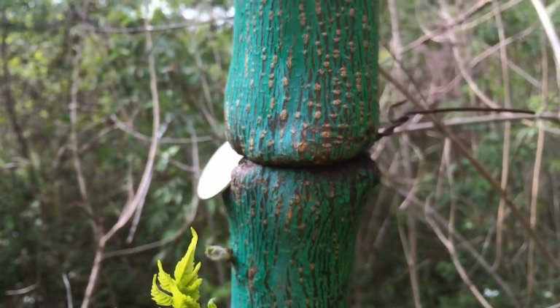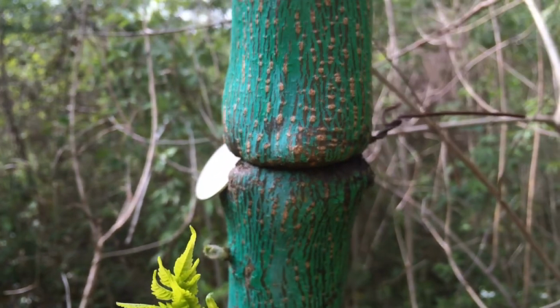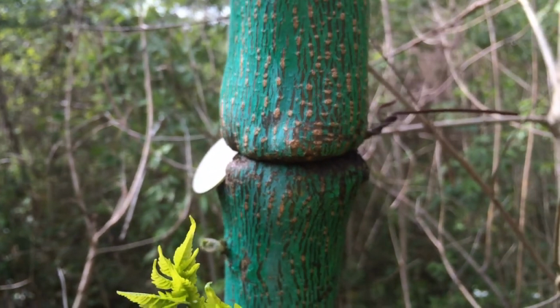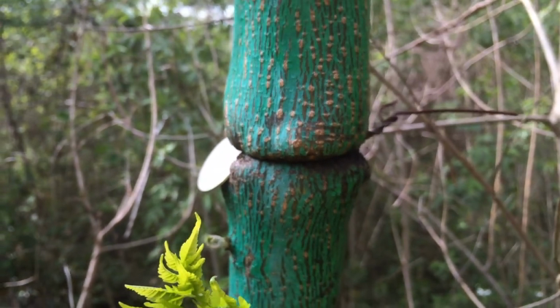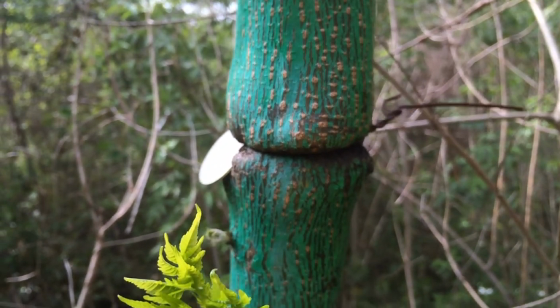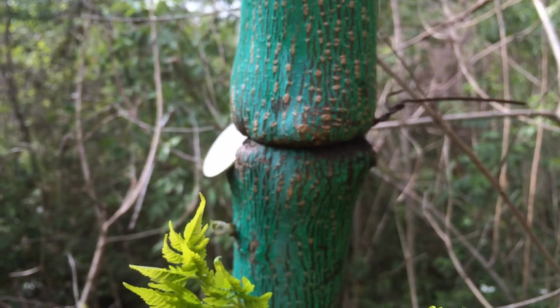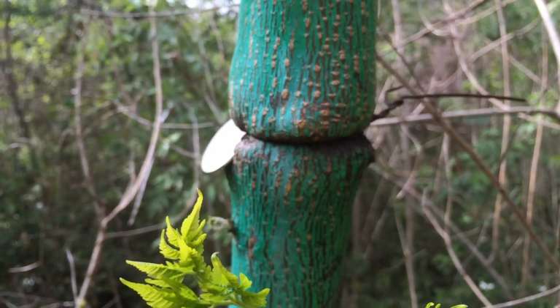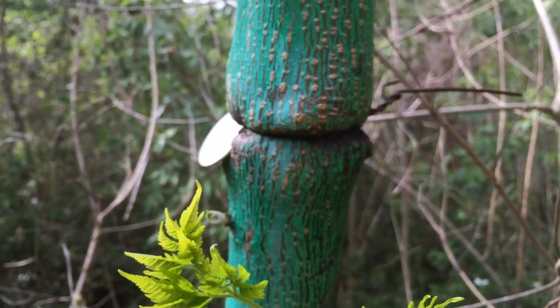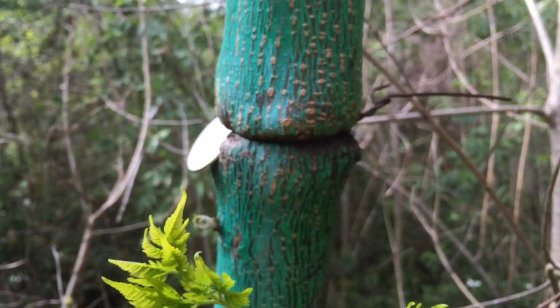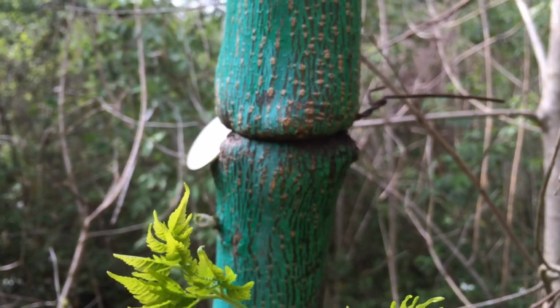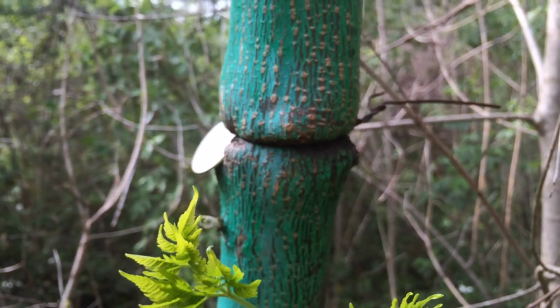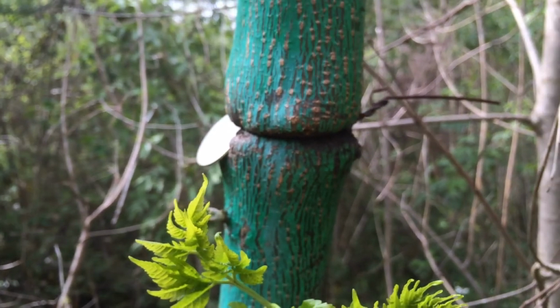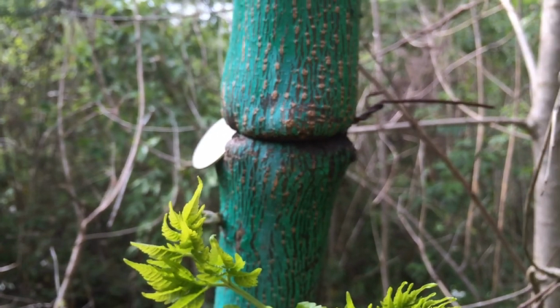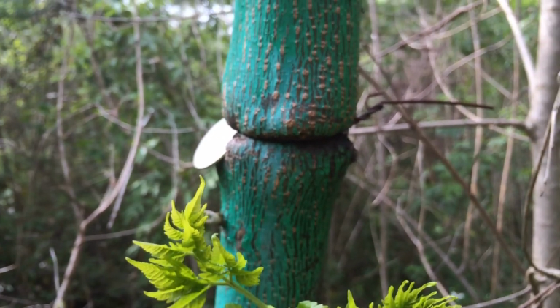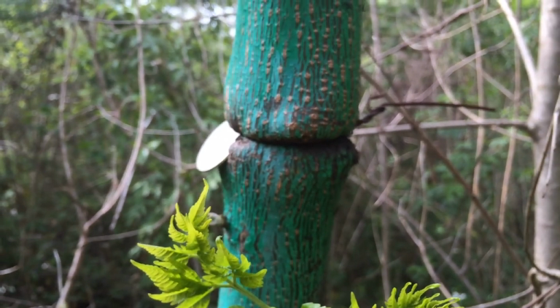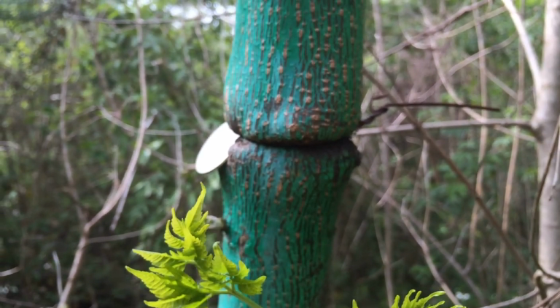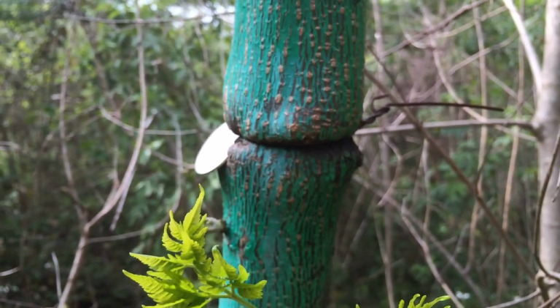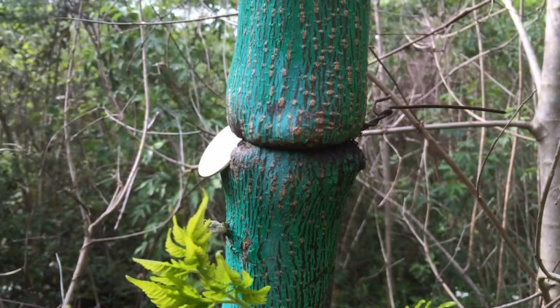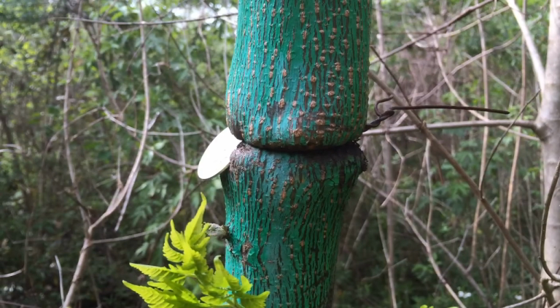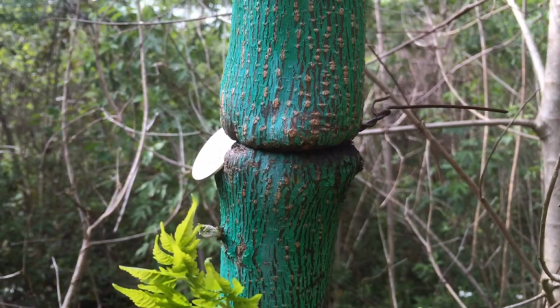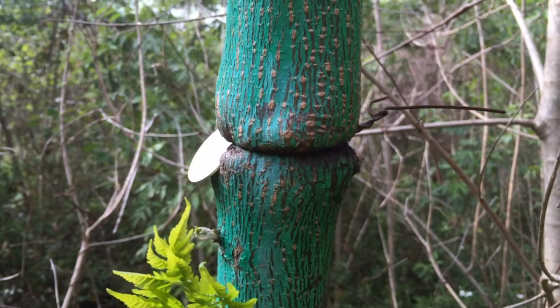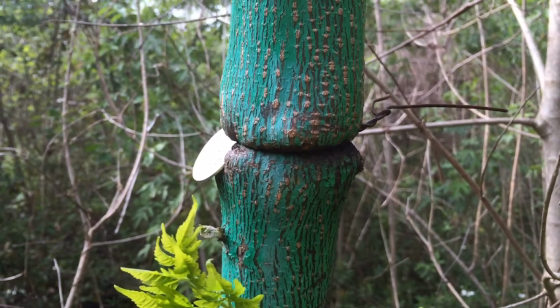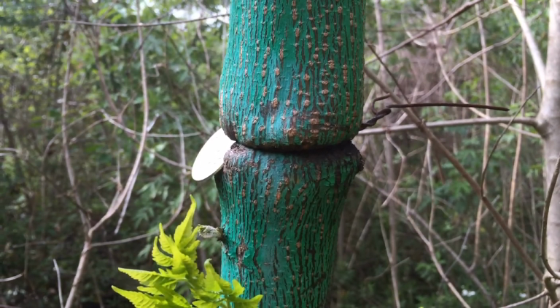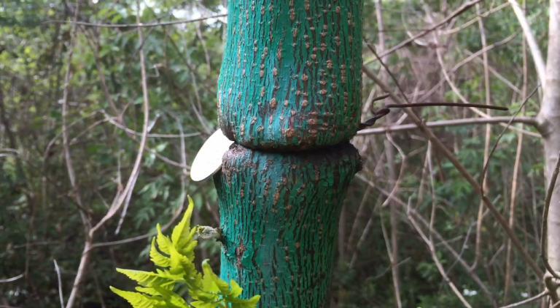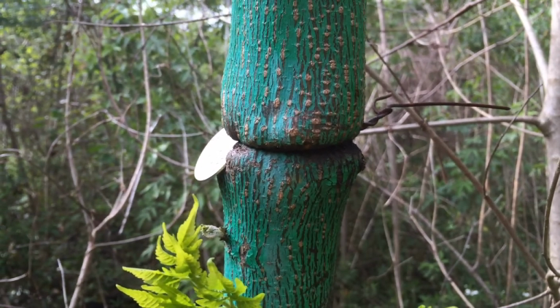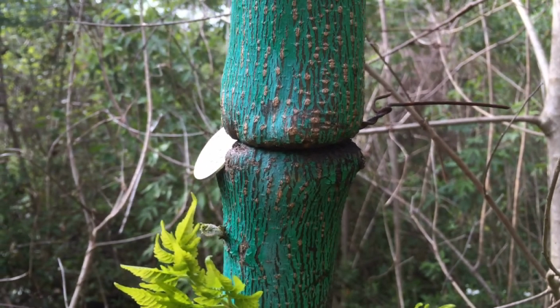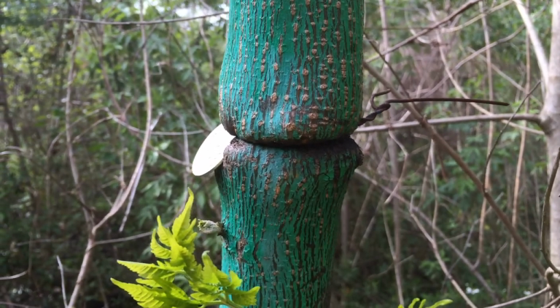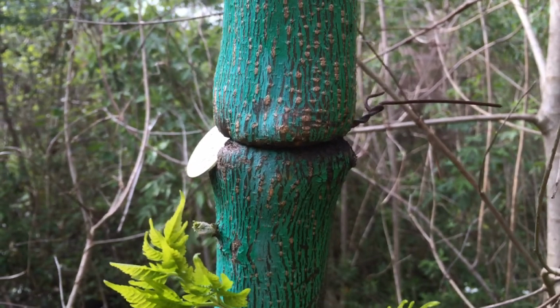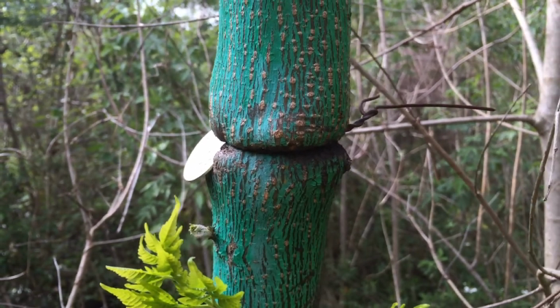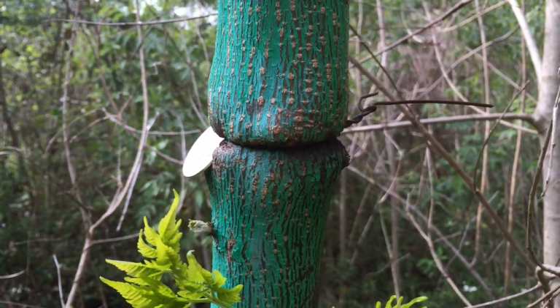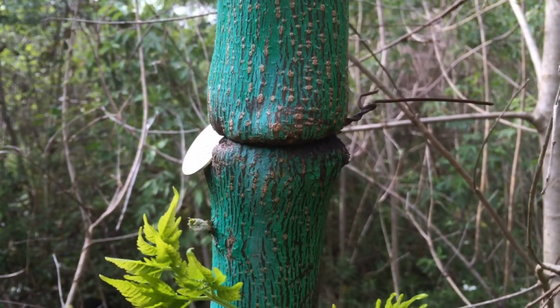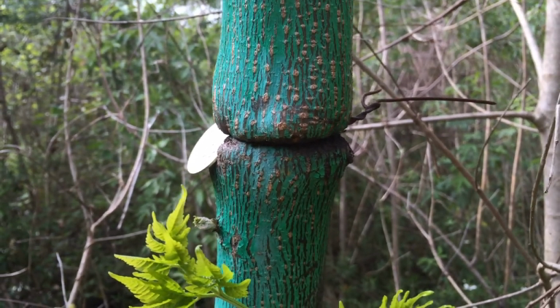So on these trees that this happens to, this will just be a minimum estimate of their growth. They could have even grown more.